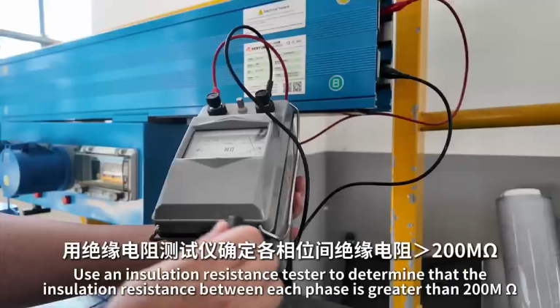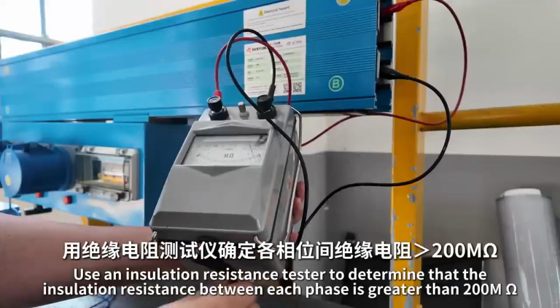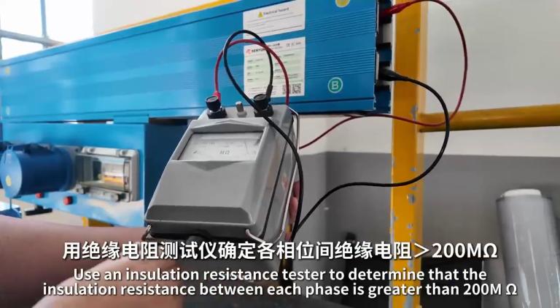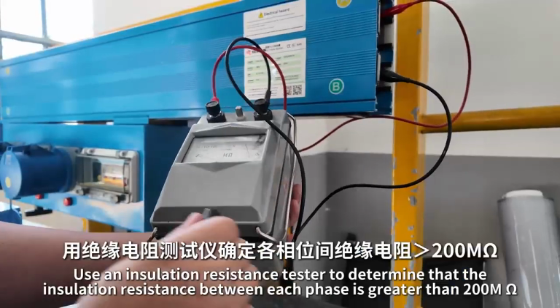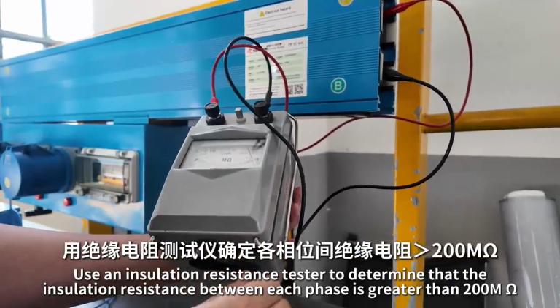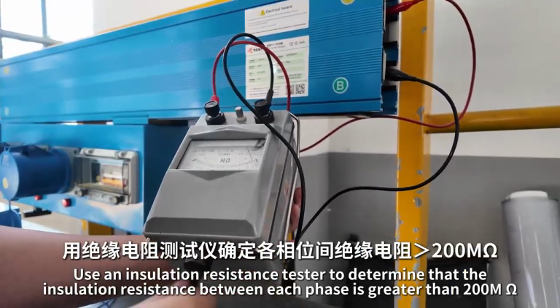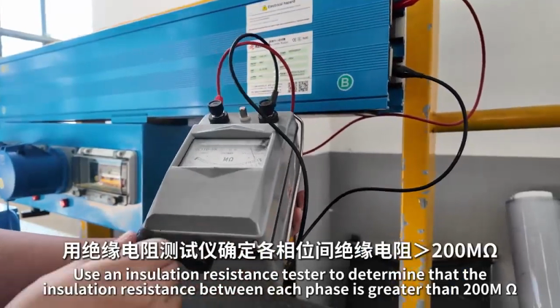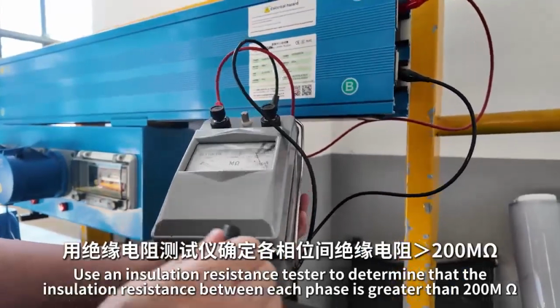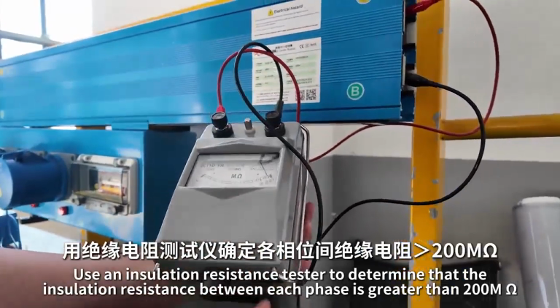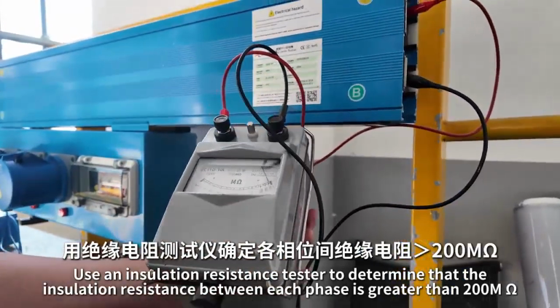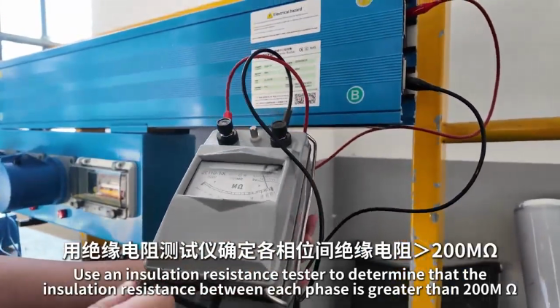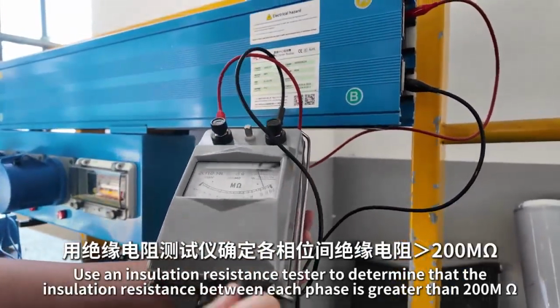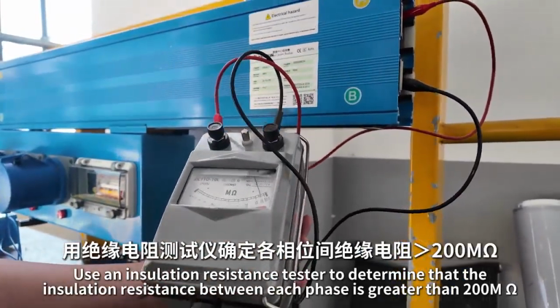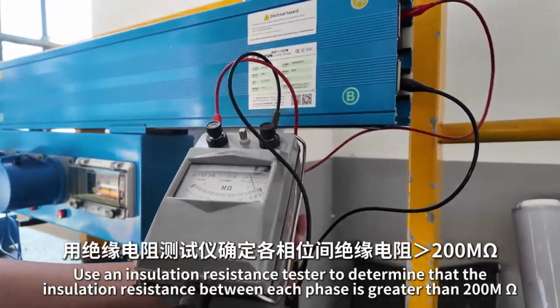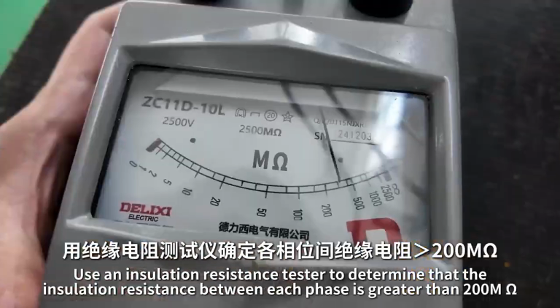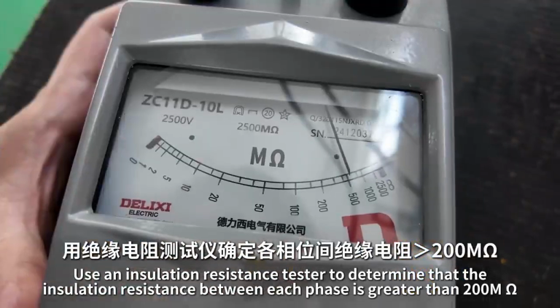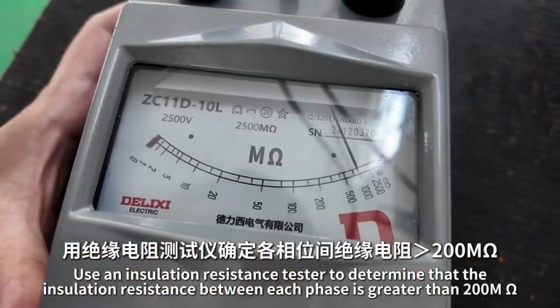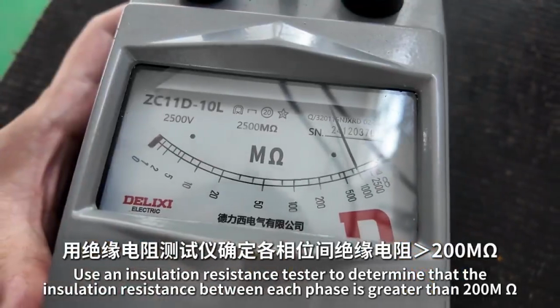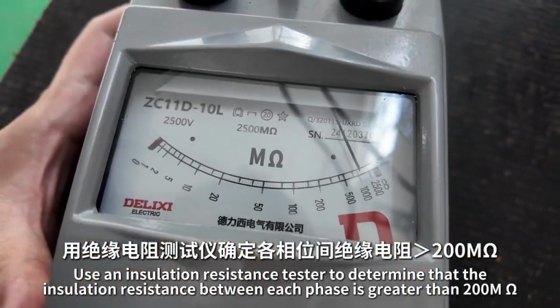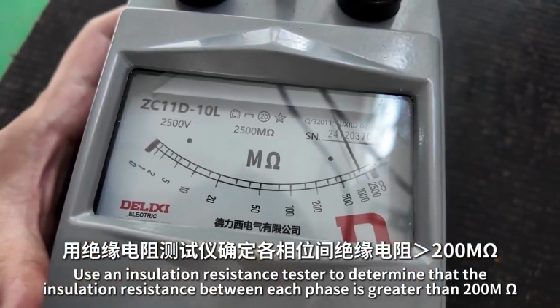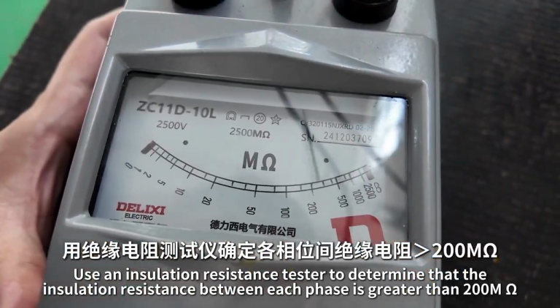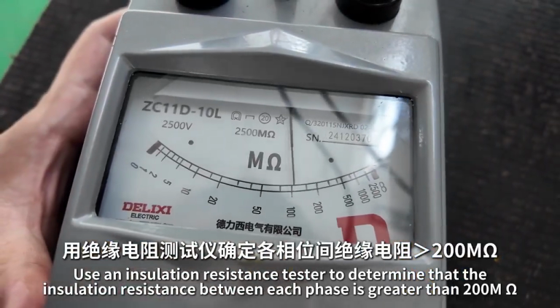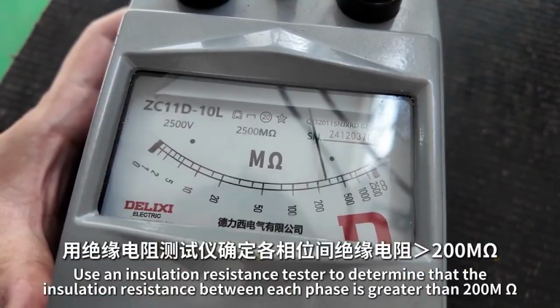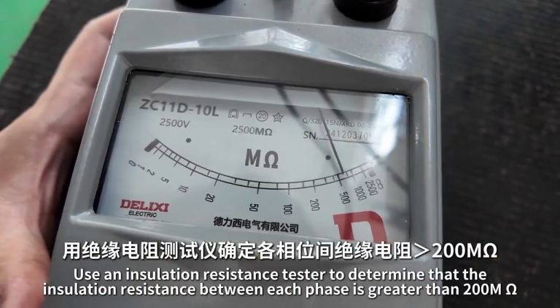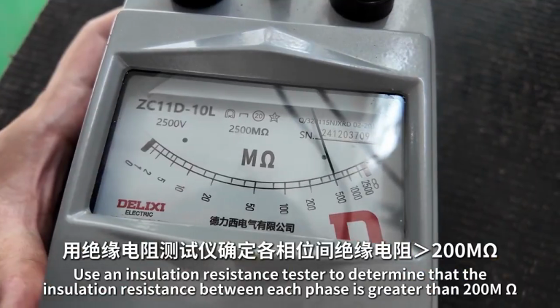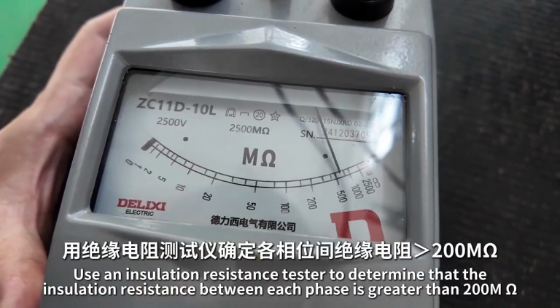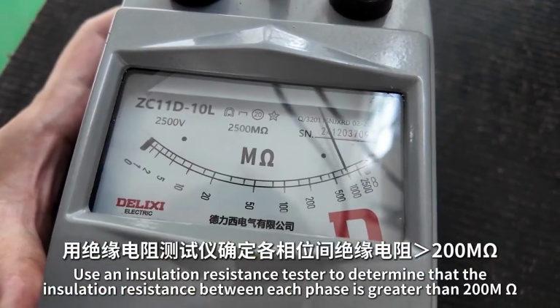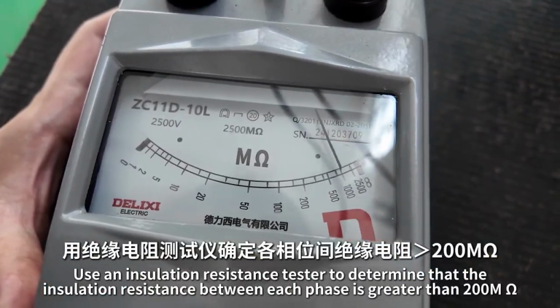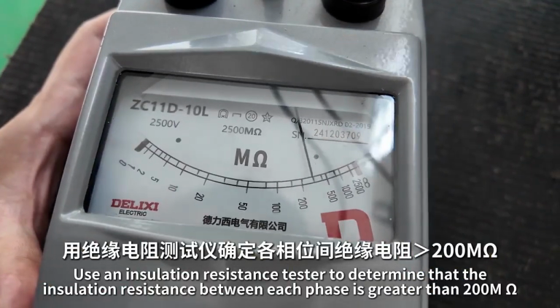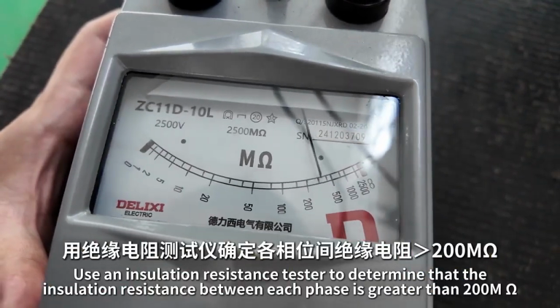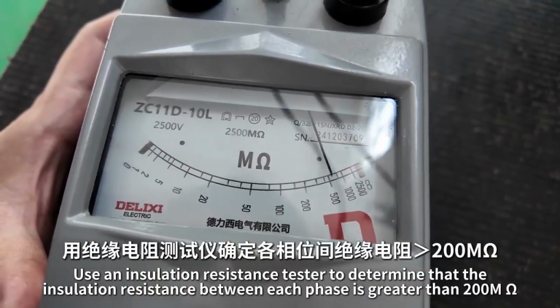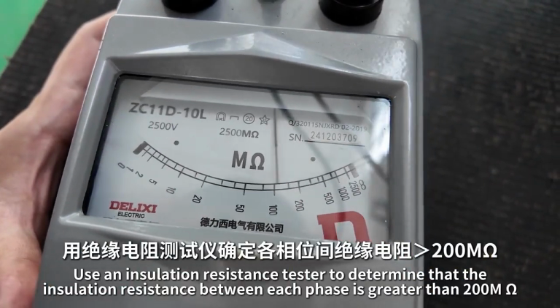Use an insulation resistance tester to confirm that the insulation resistance between each phase is greater than 200 megaohms.